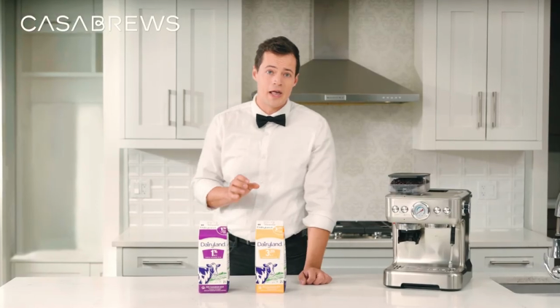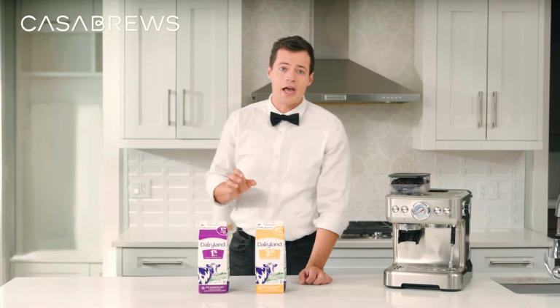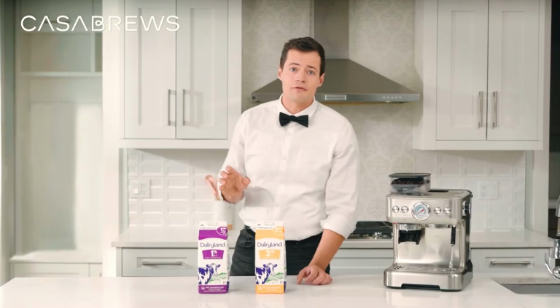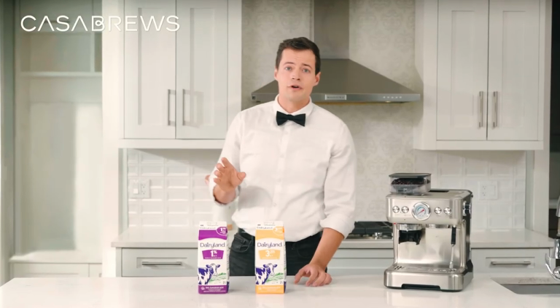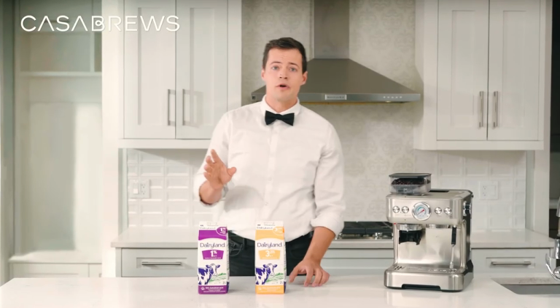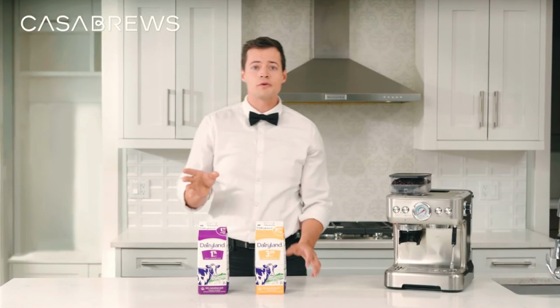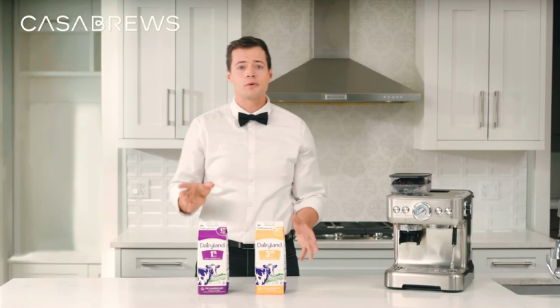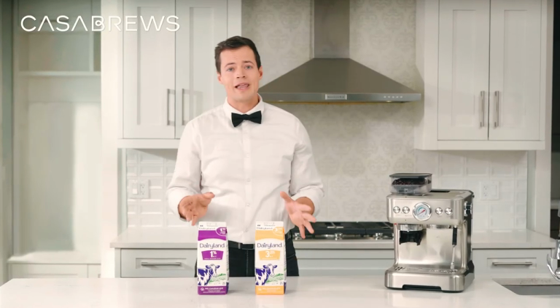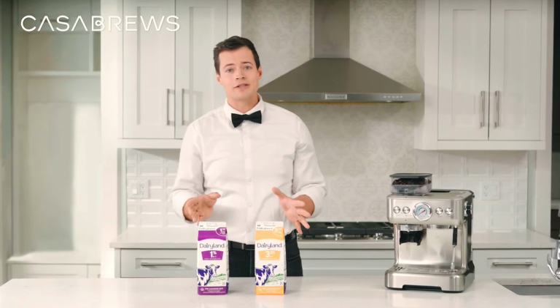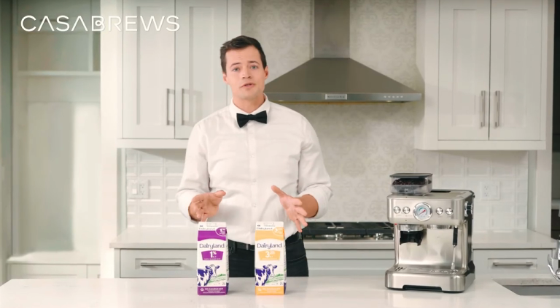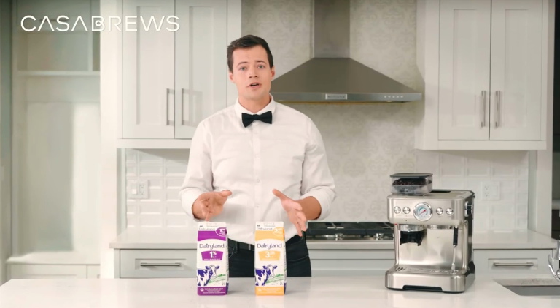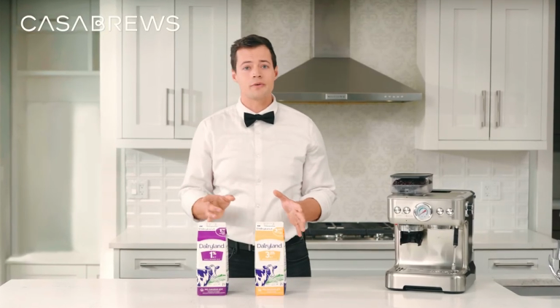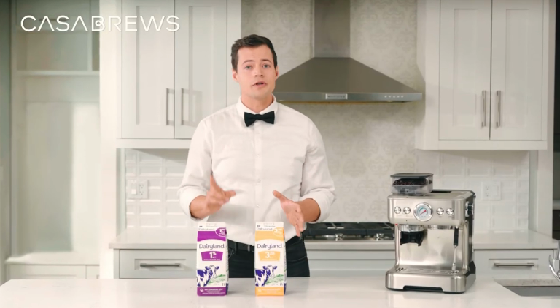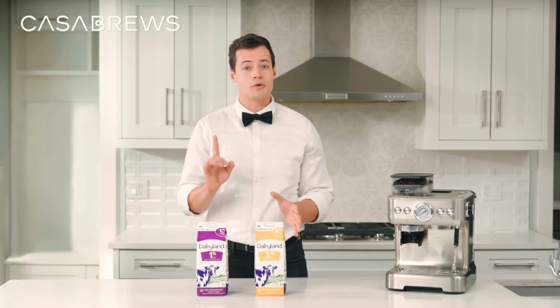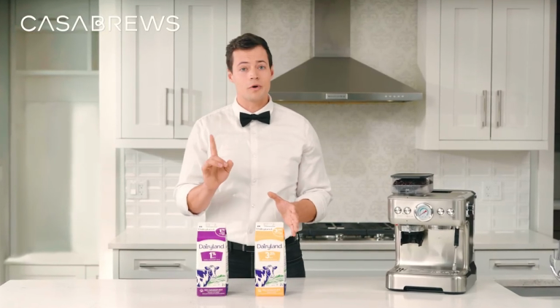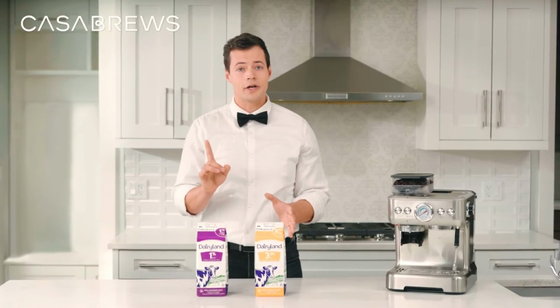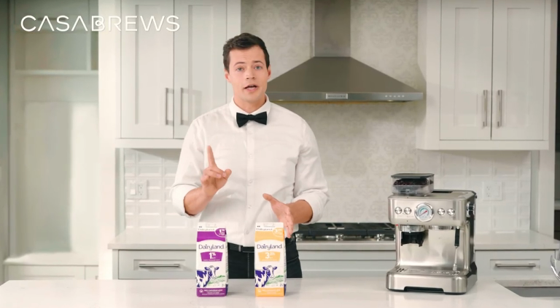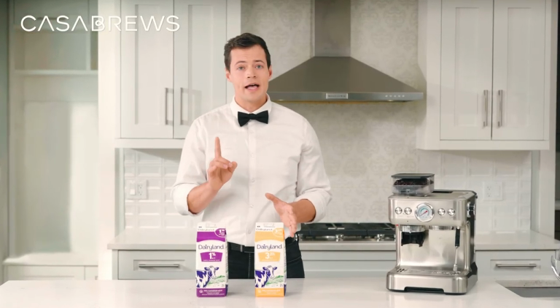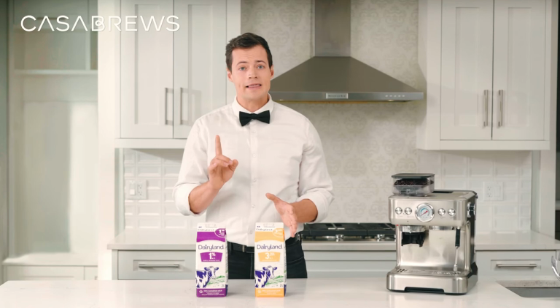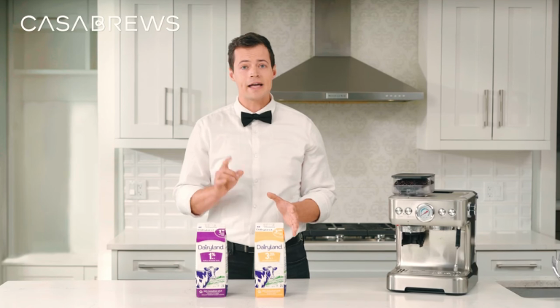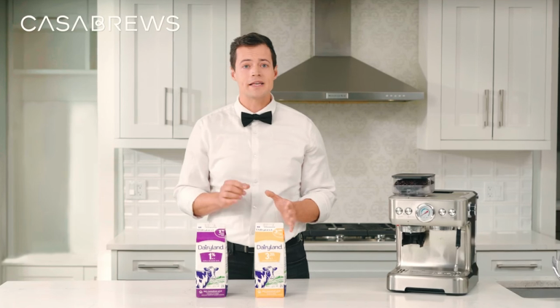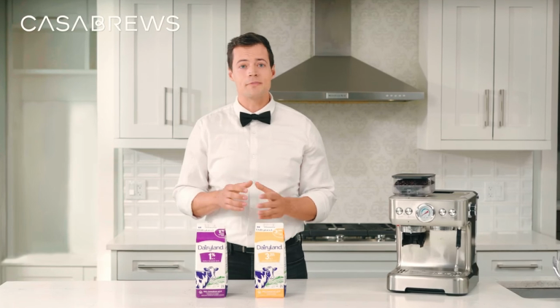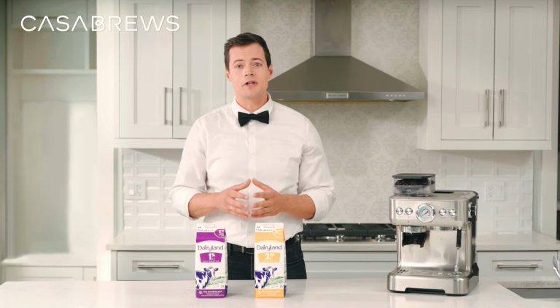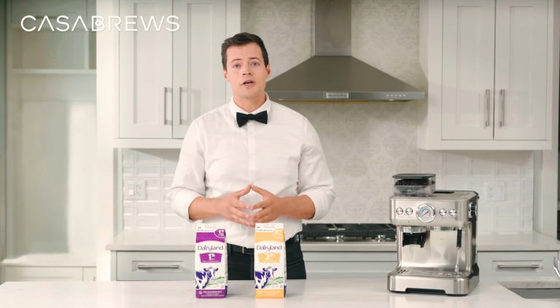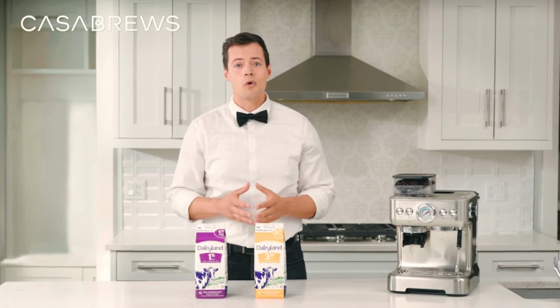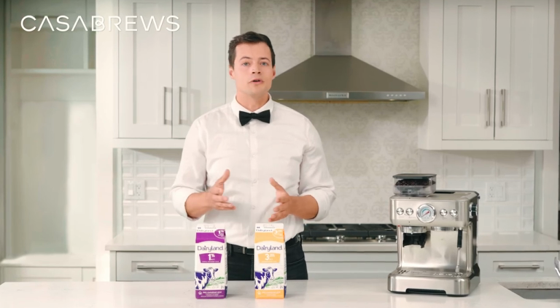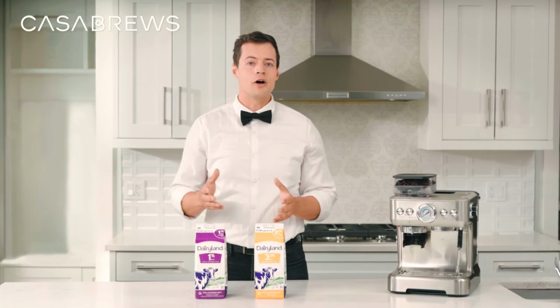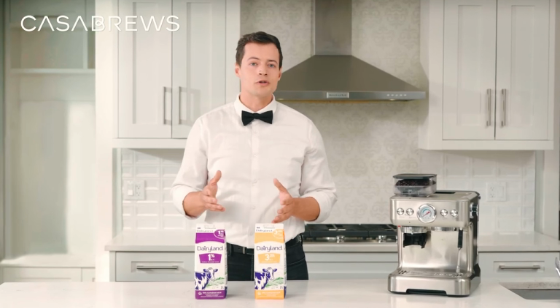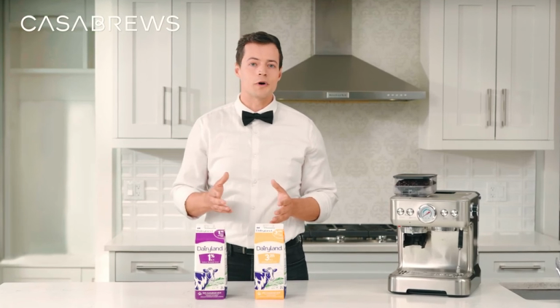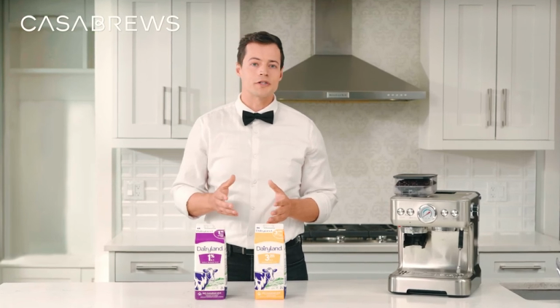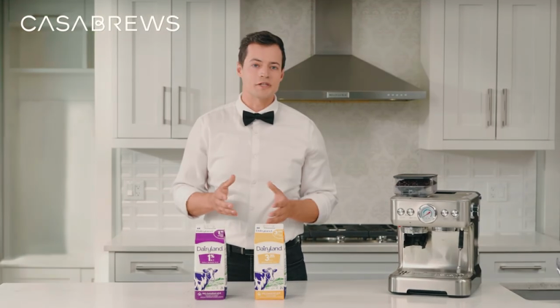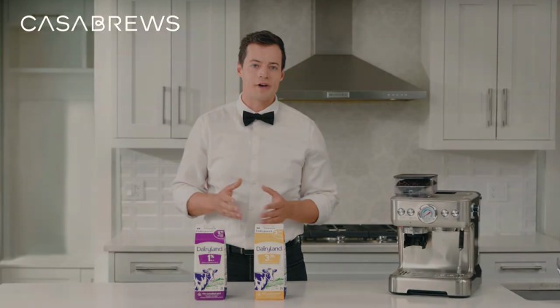And for those who are lactose intolerant, don't worry — Lactaid milk would also work just fine.